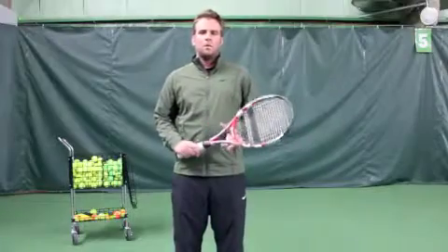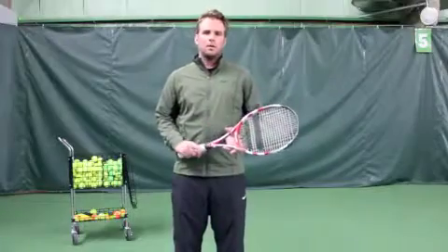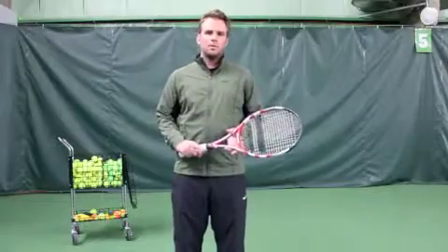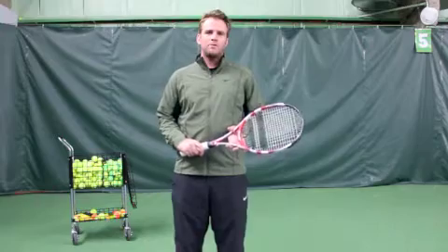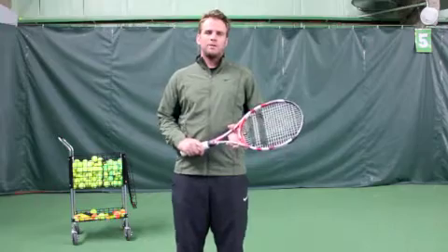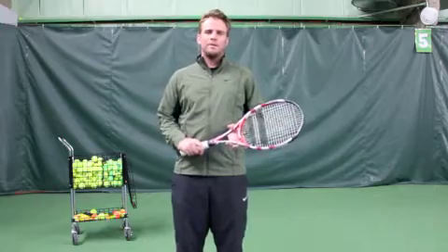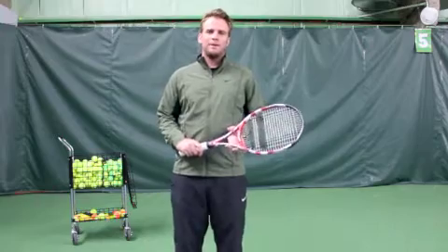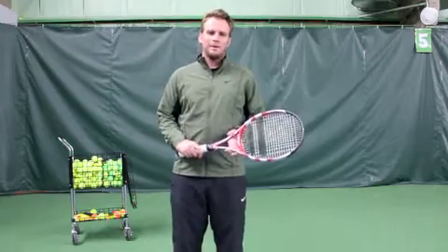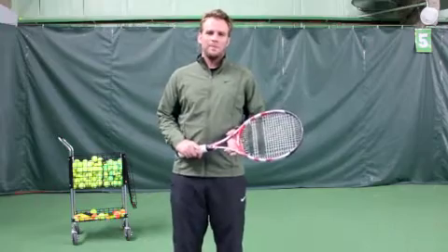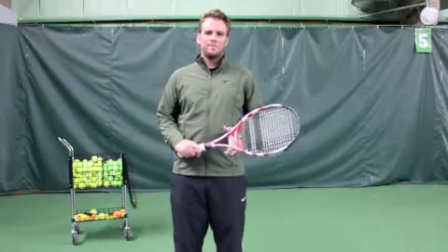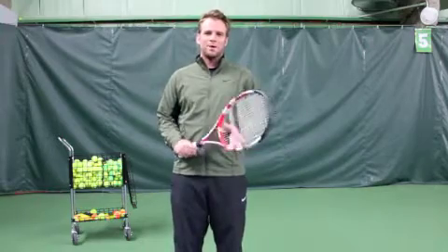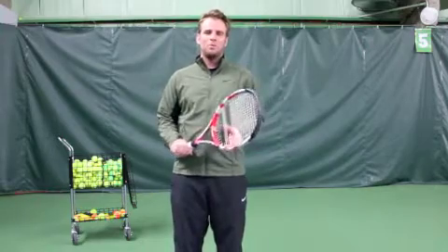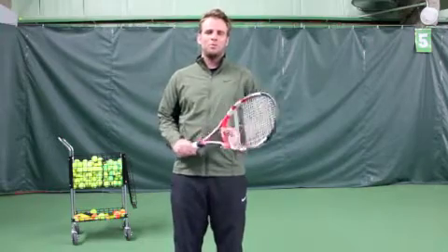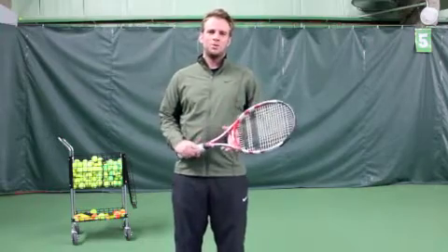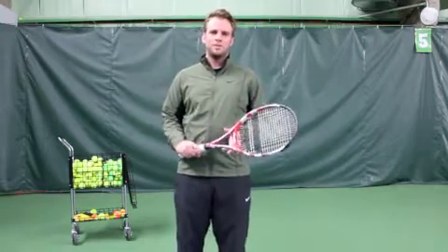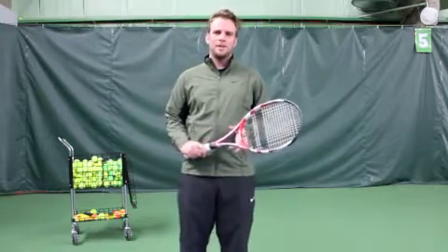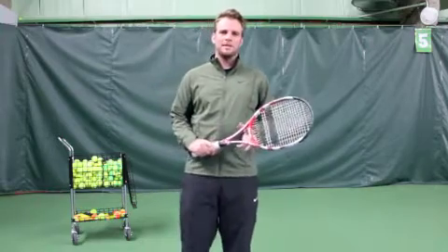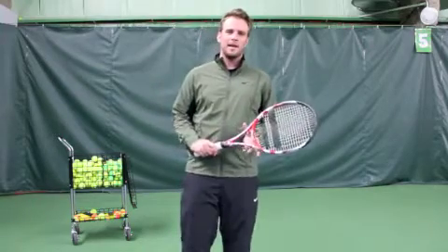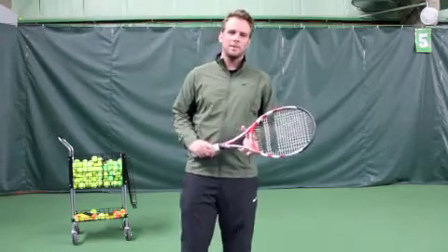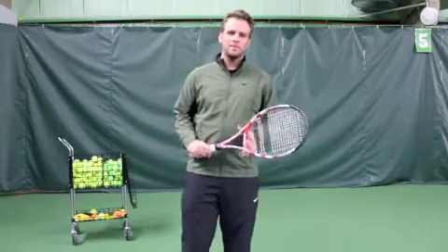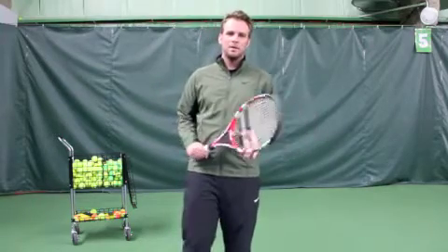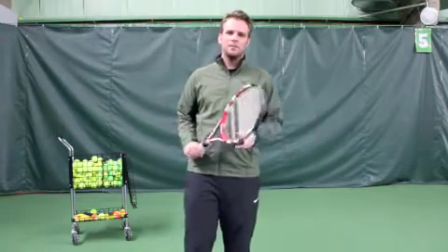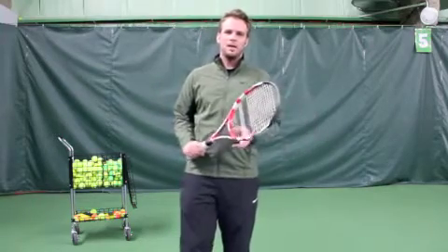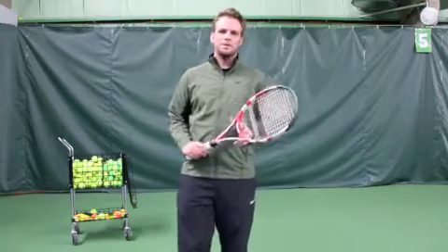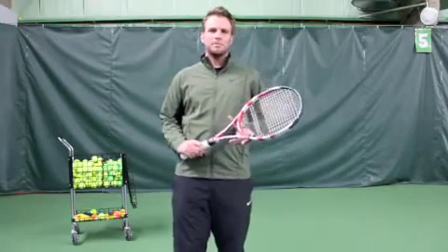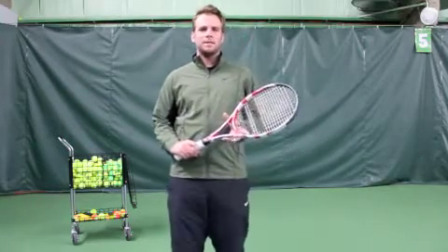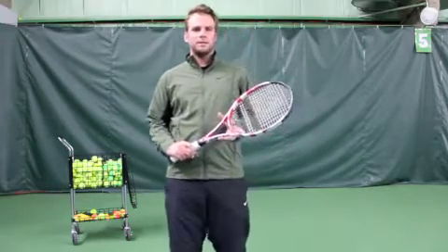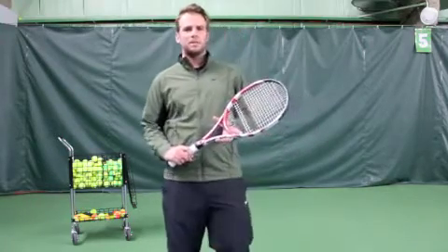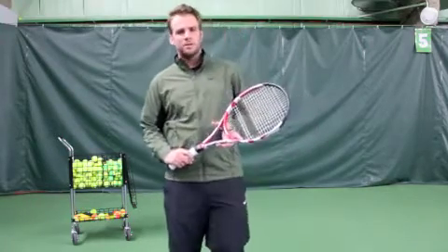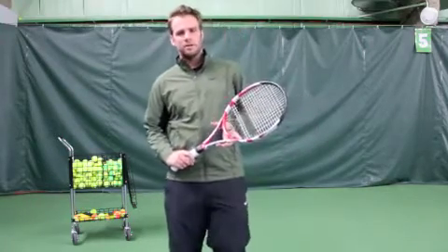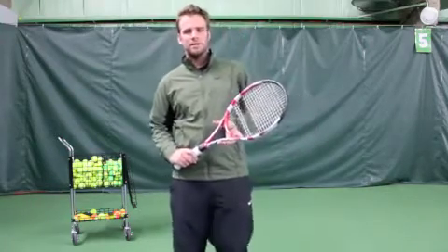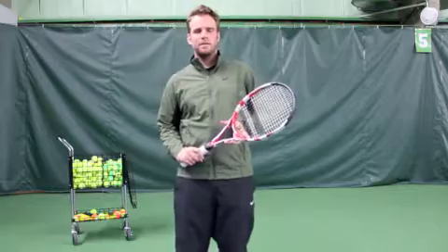Welcome to Mount Vernon Athletic Club, home of the Blue Chip Tennis Academy. My name is Tim Bainton, I'm the tennis director here.